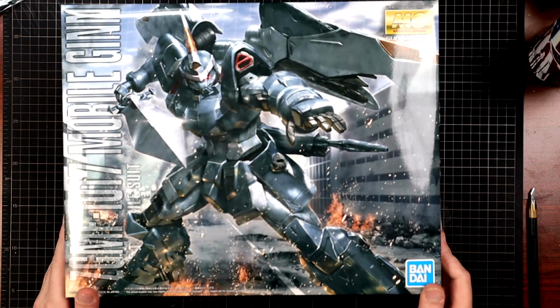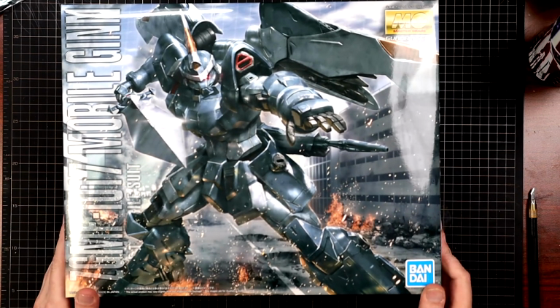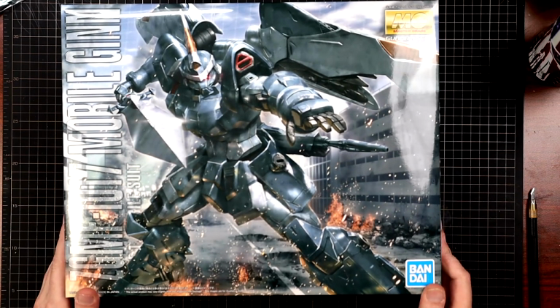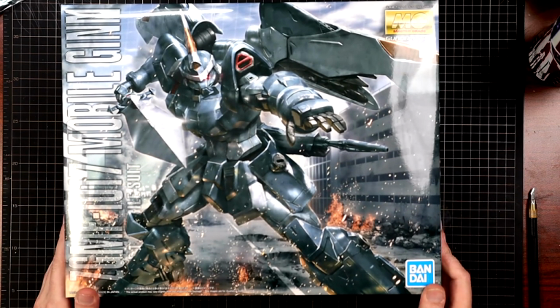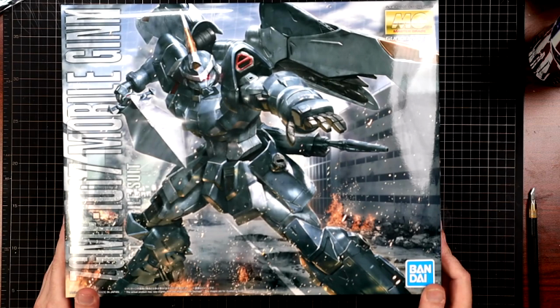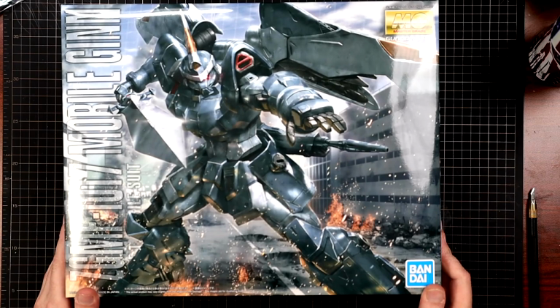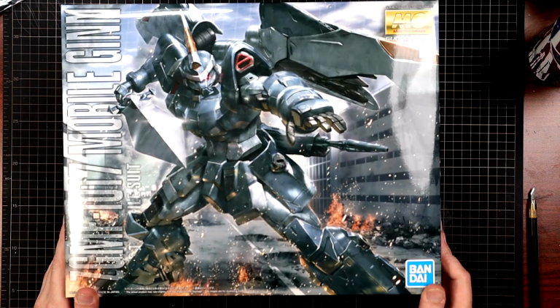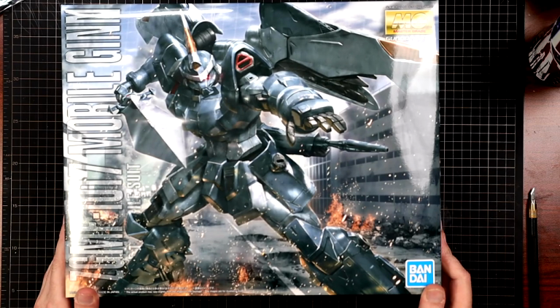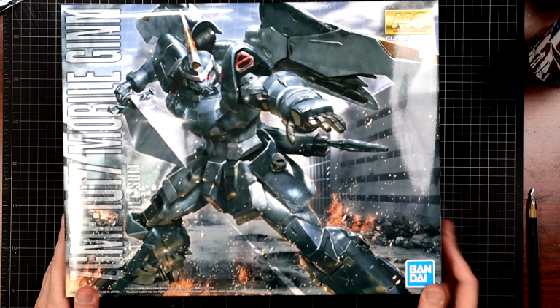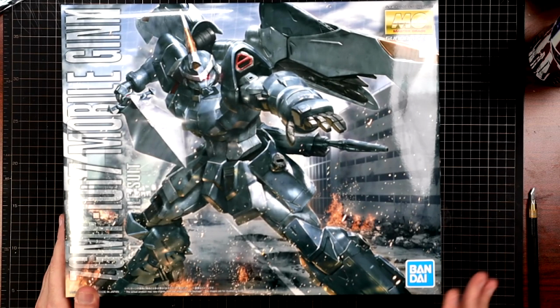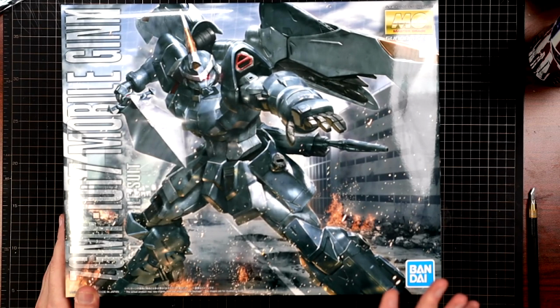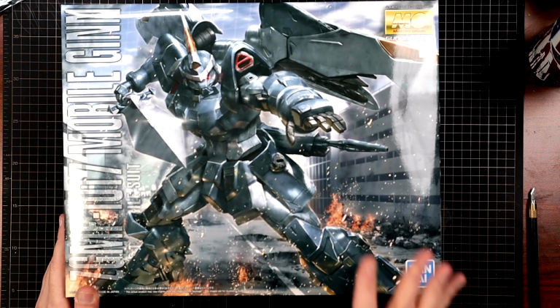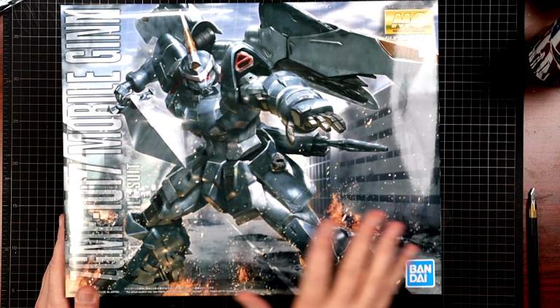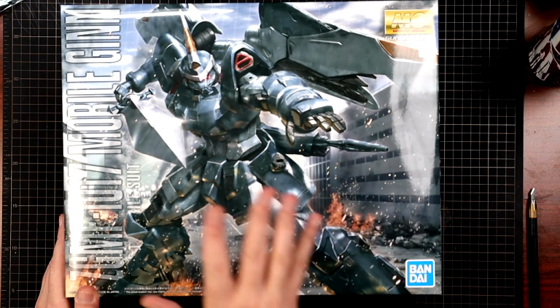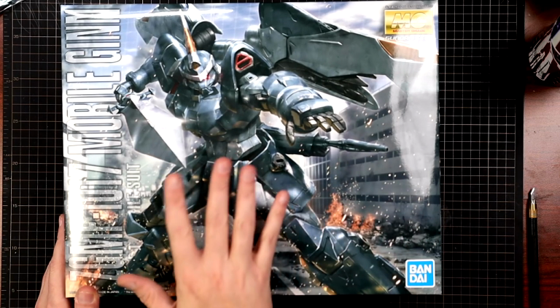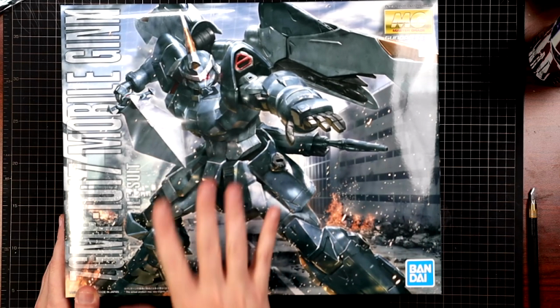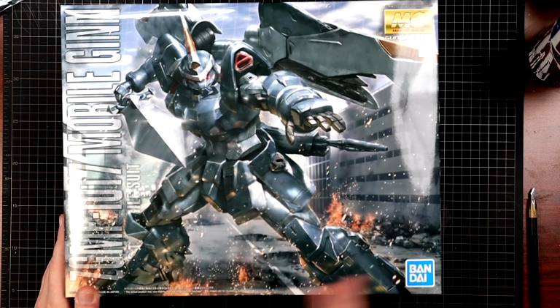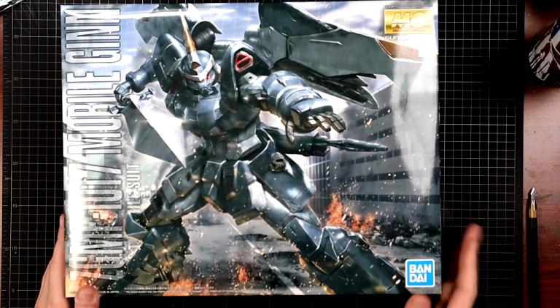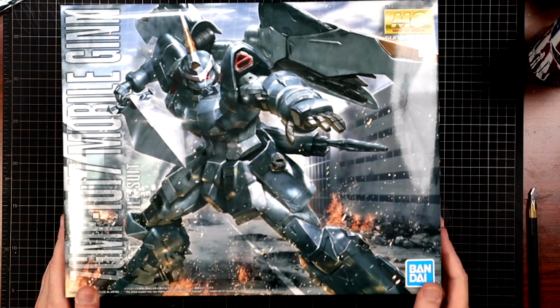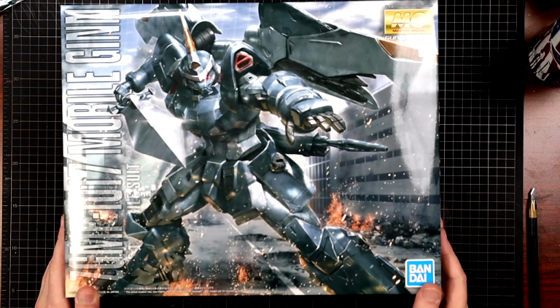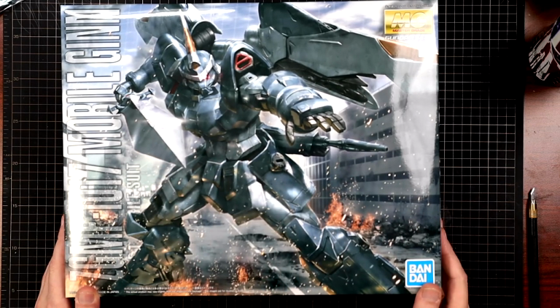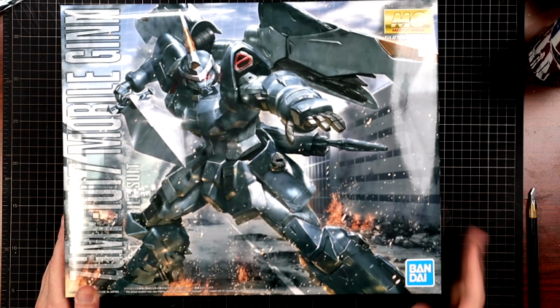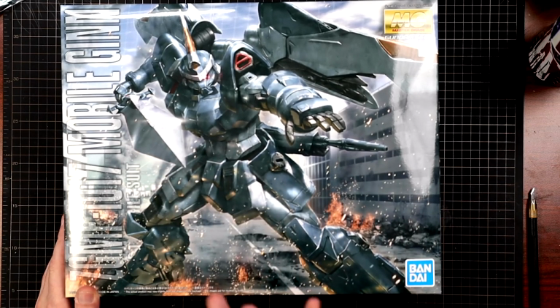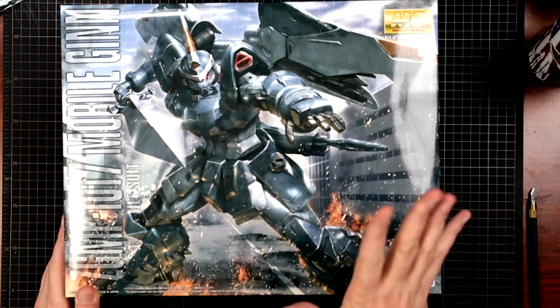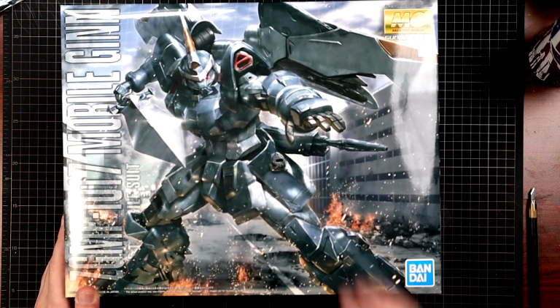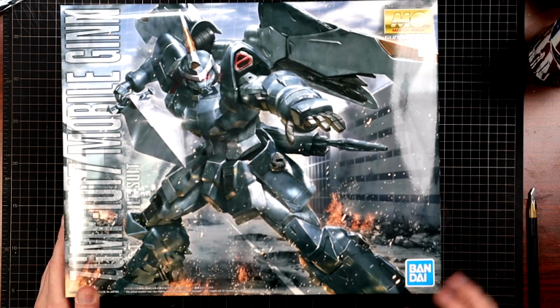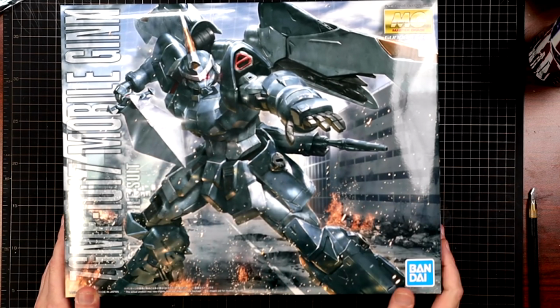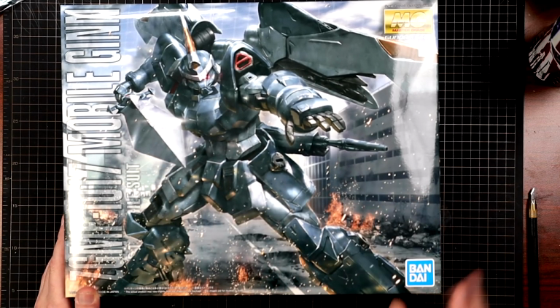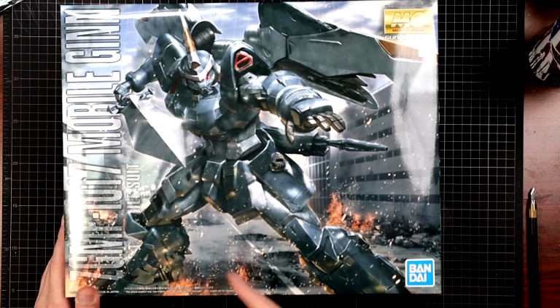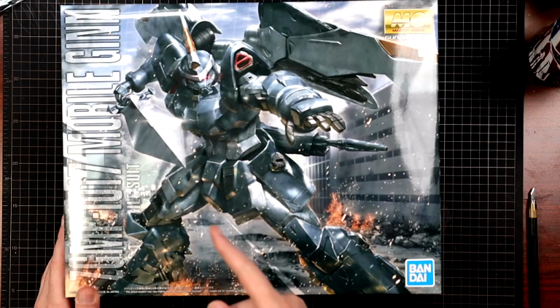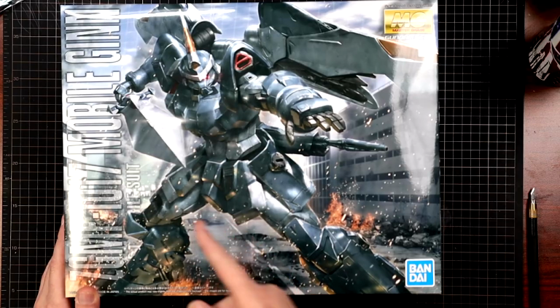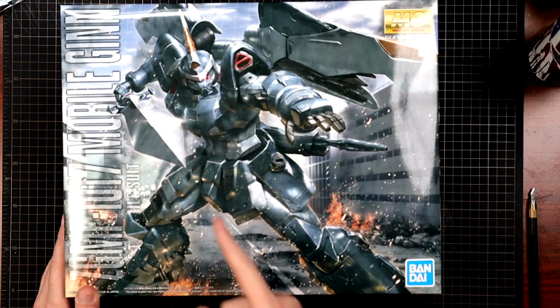Taking a look at the front of the art box, I like the fact that this guy comes with a sword. That's all I really care about — he comes with a sword.